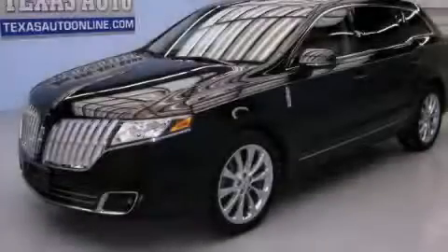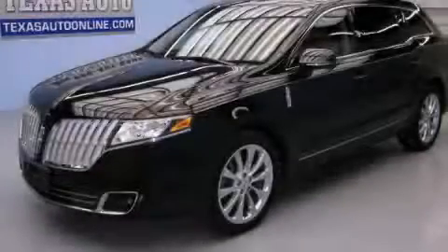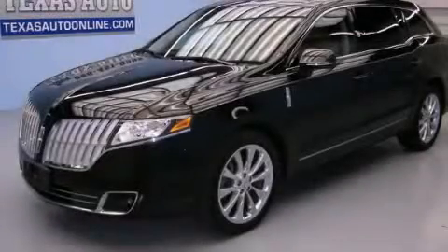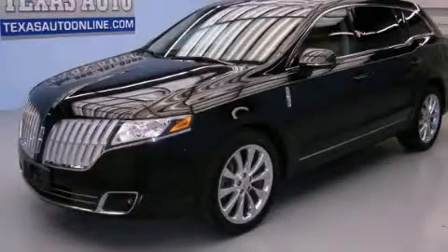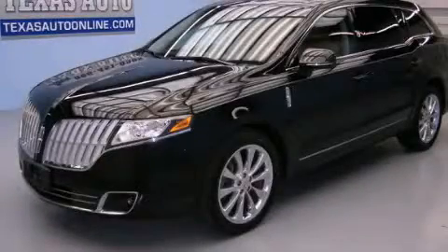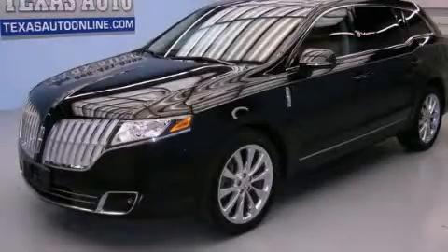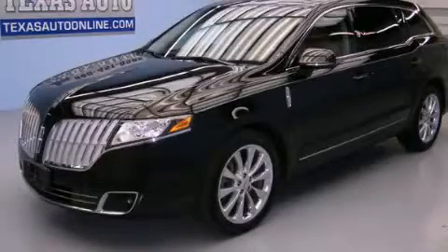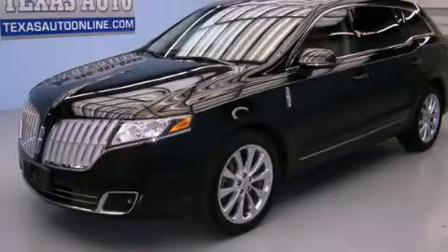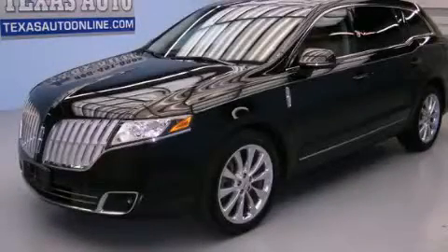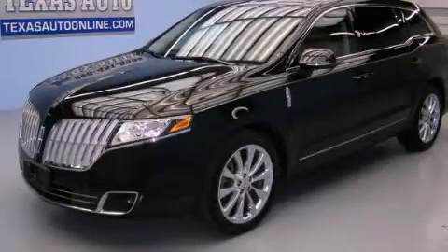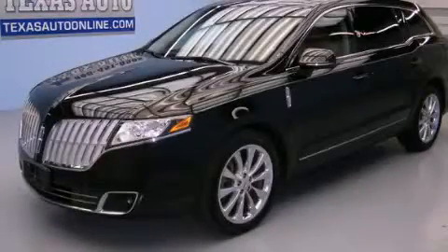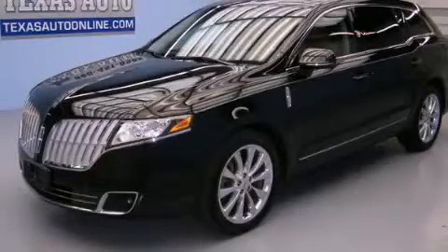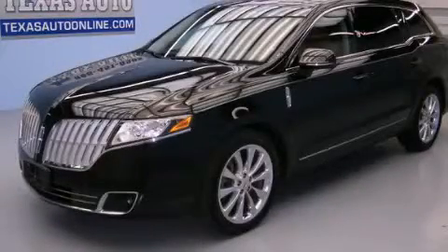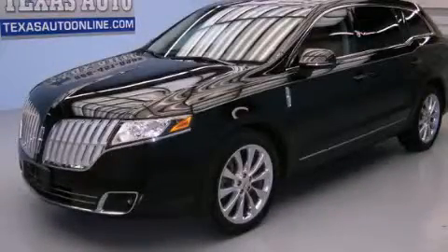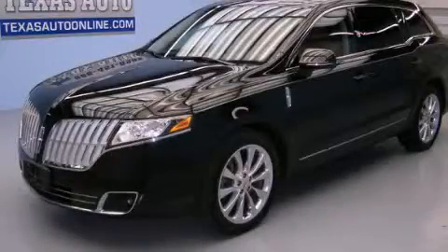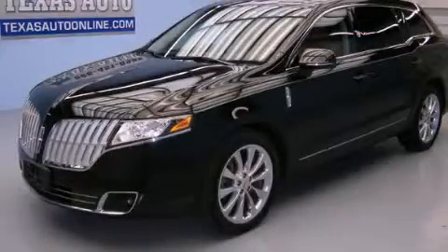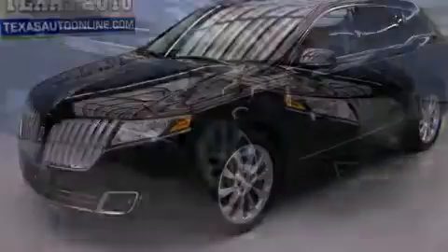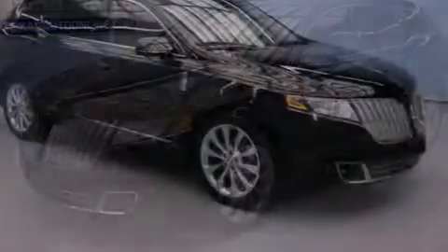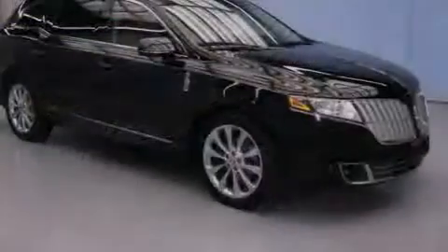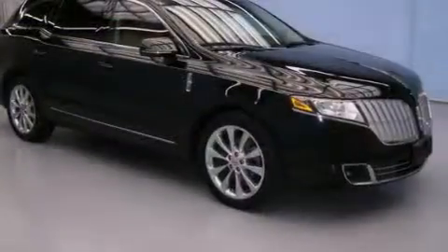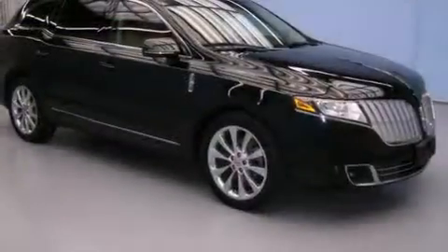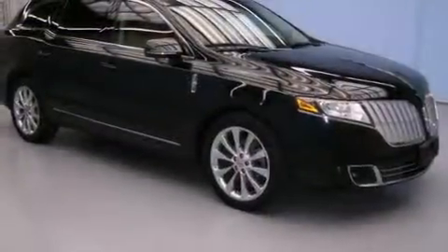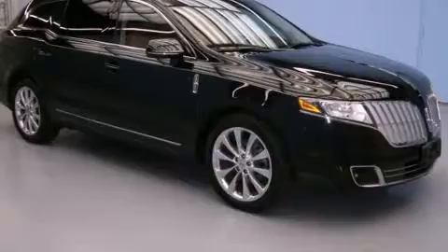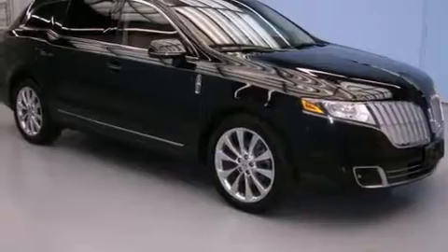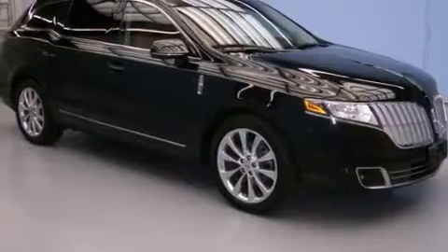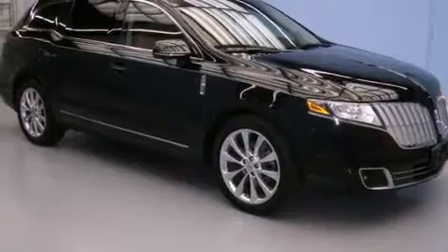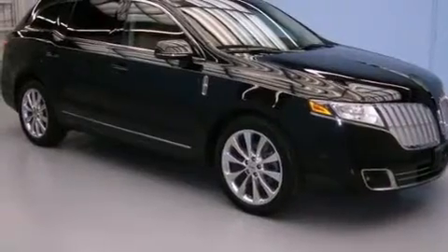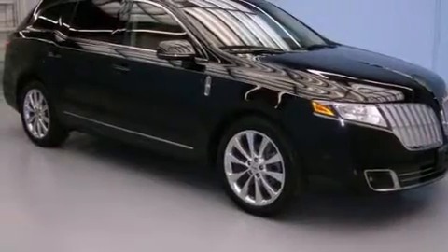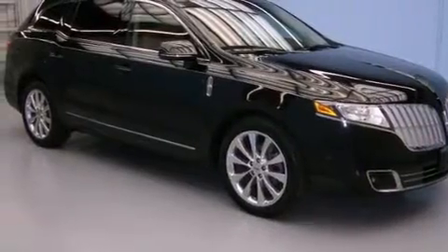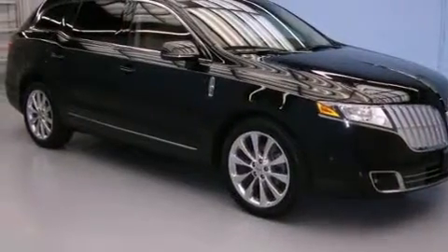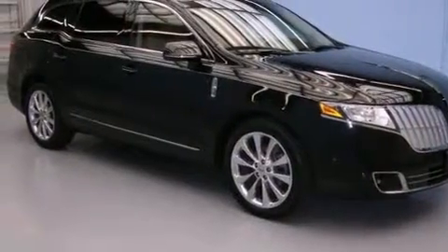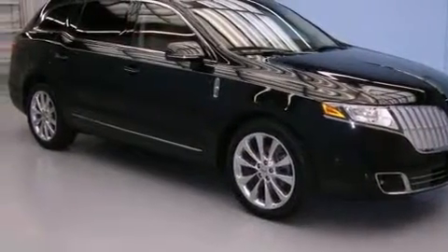This is a 2012 Lincoln MKT, a luxurious package designed with the finest elements in mind.